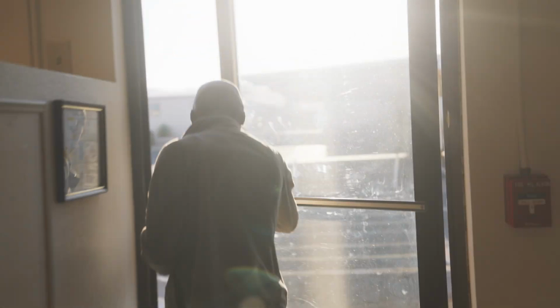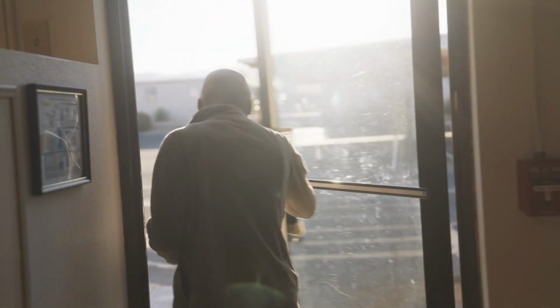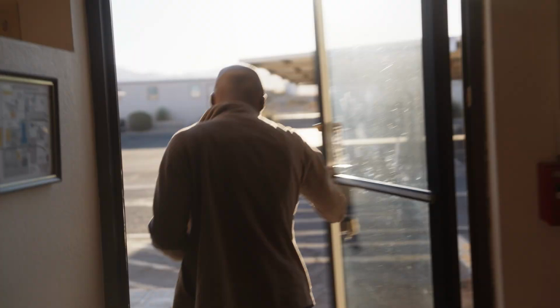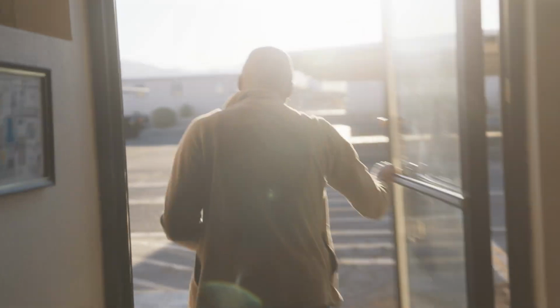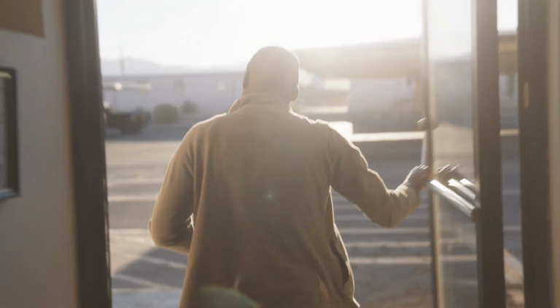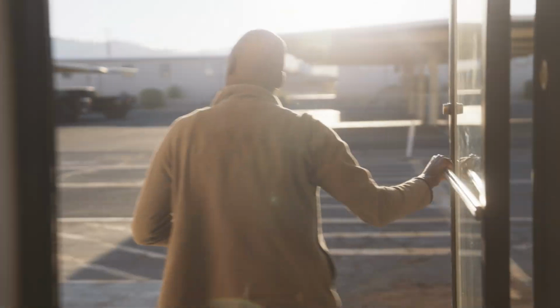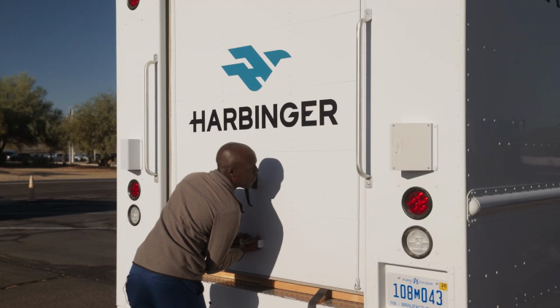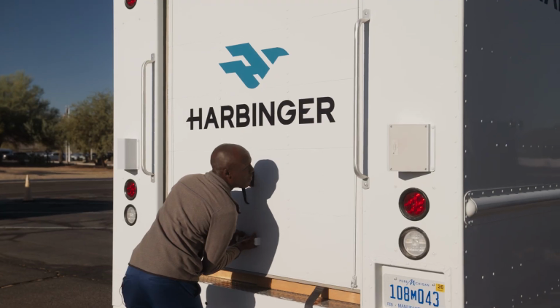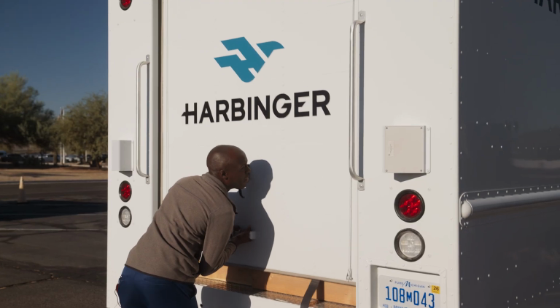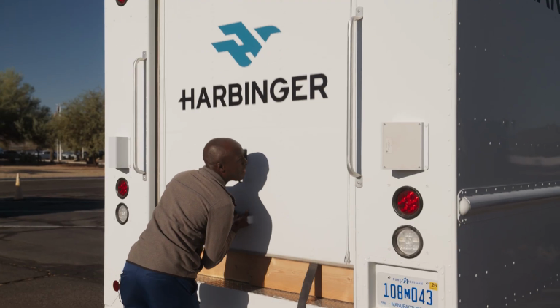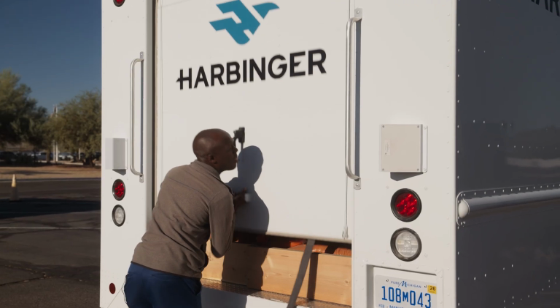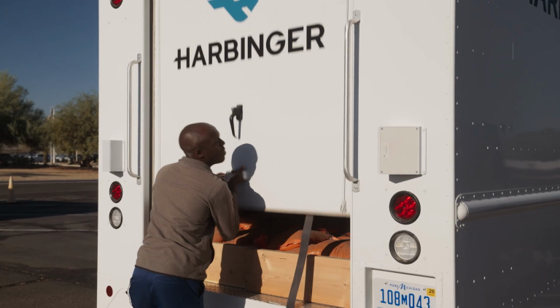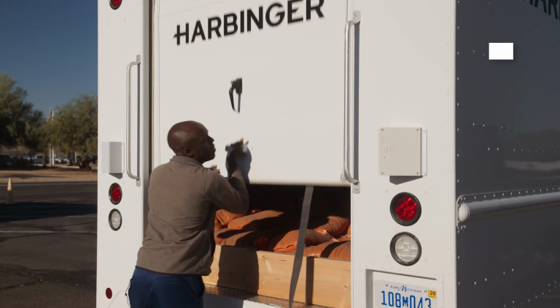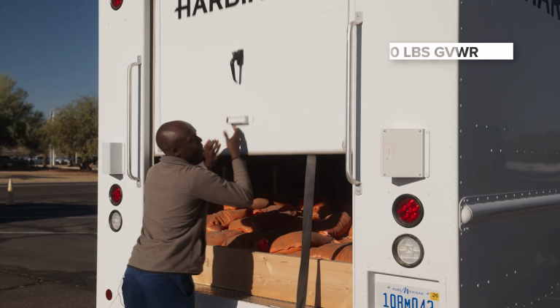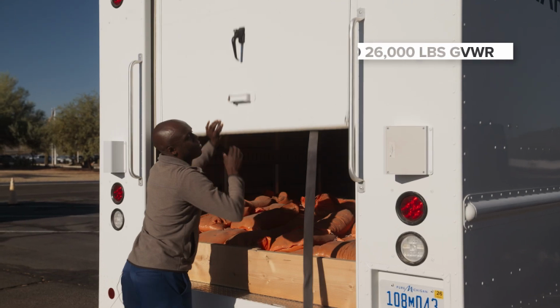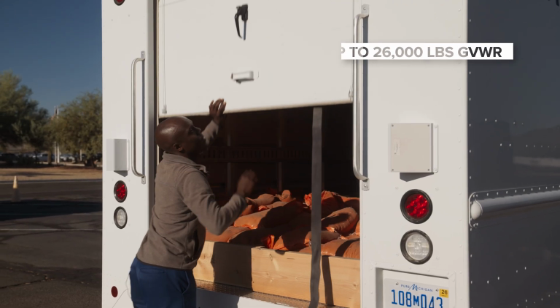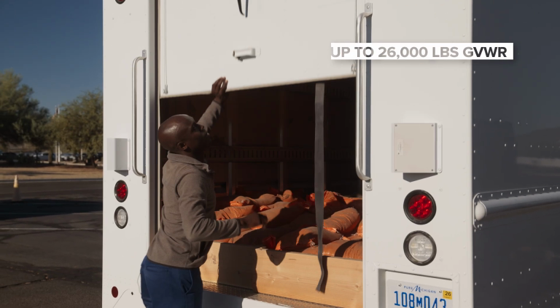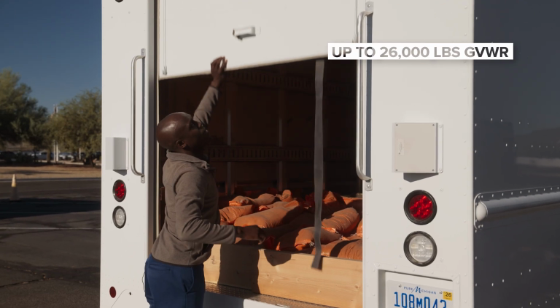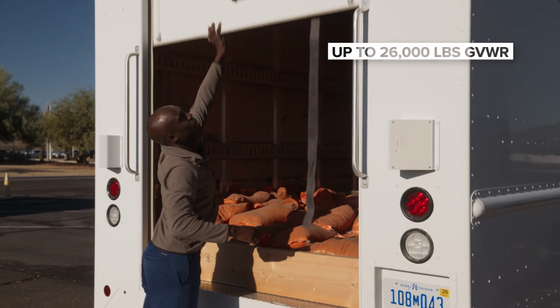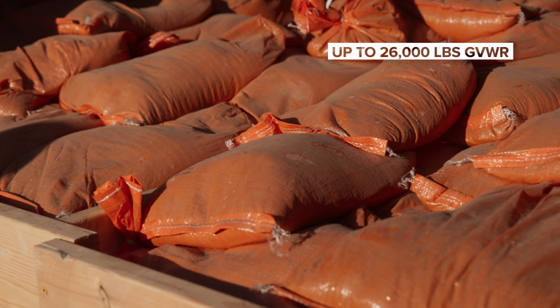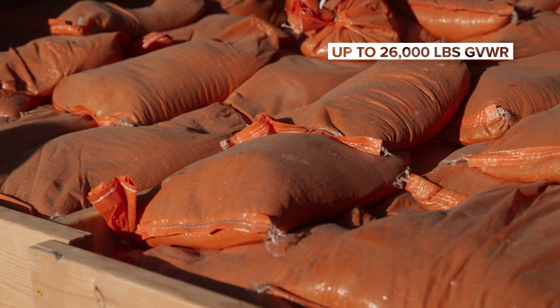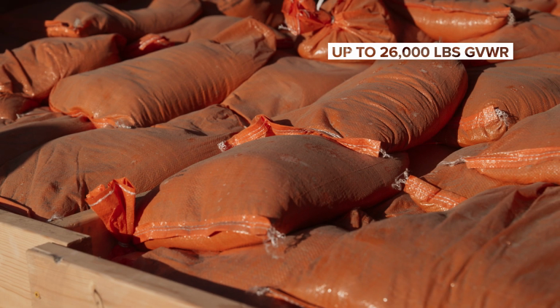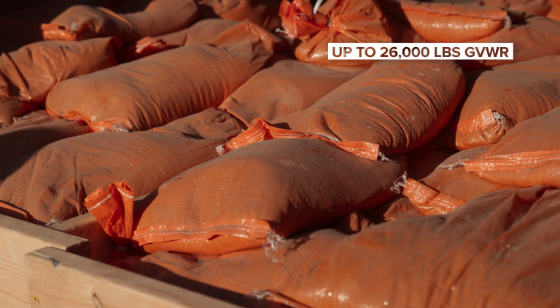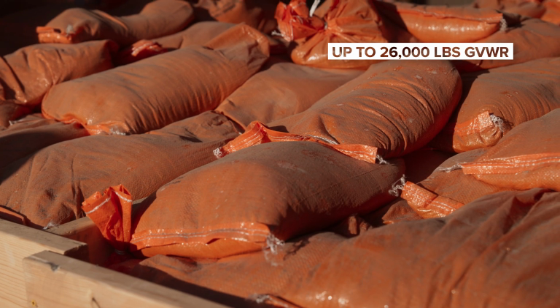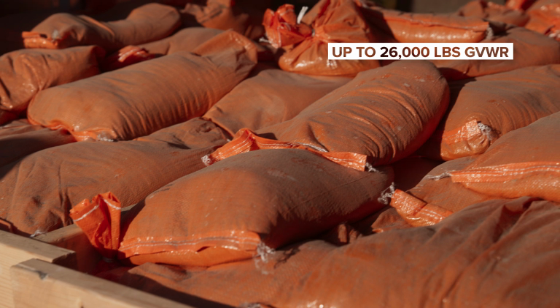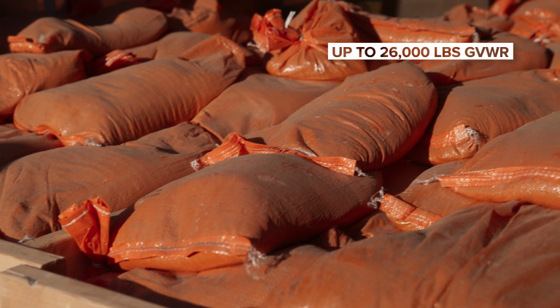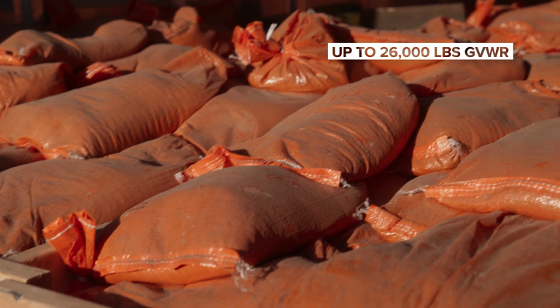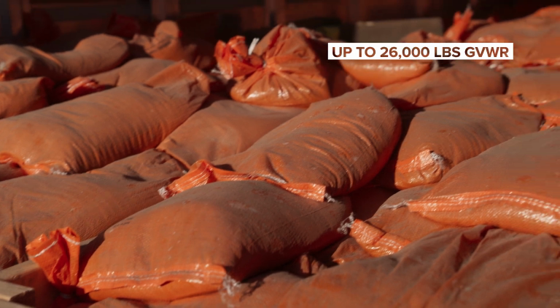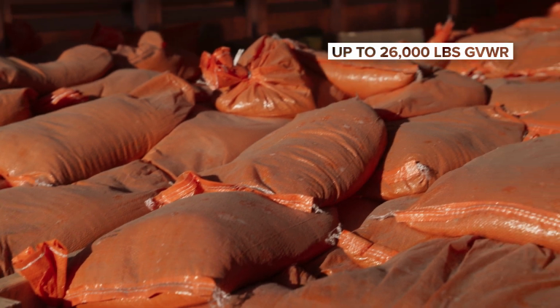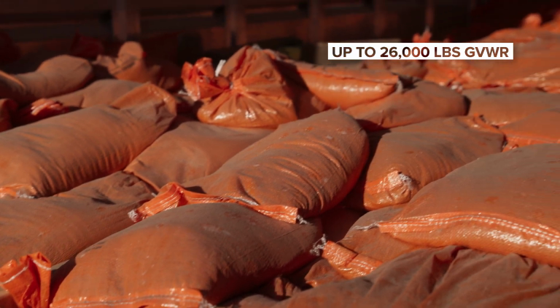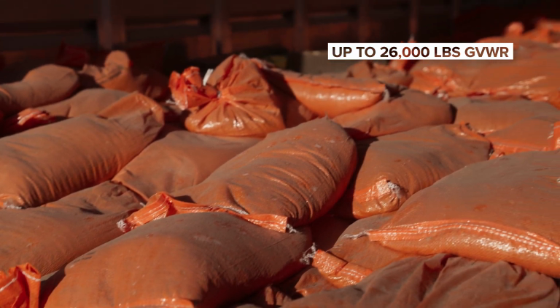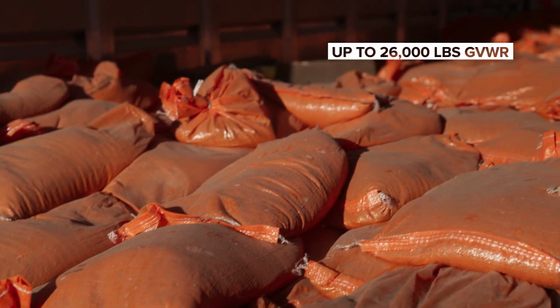Right now we have over 13,000 pounds of sandbags in there. Total vehicle weight is about 26,000 pounds.